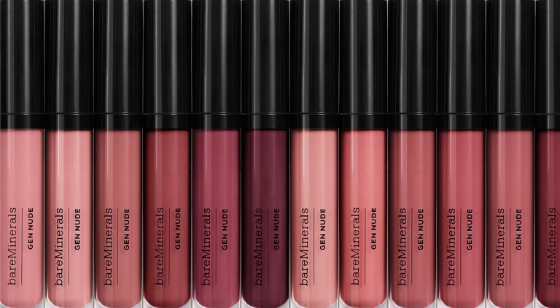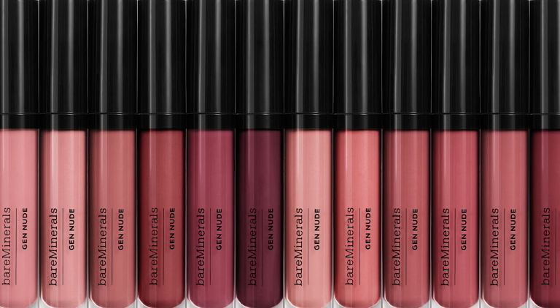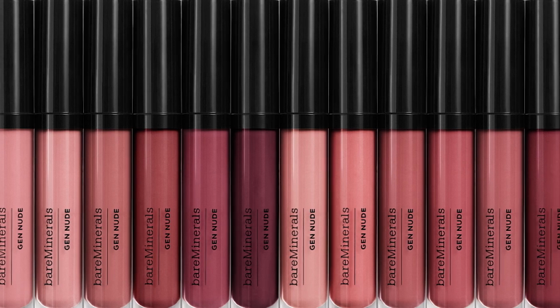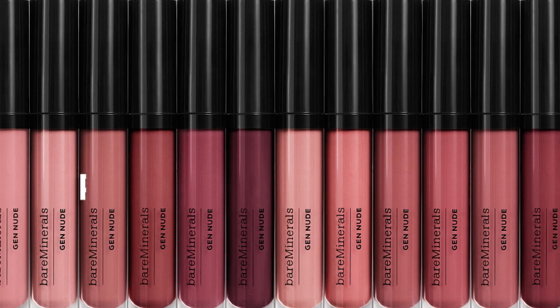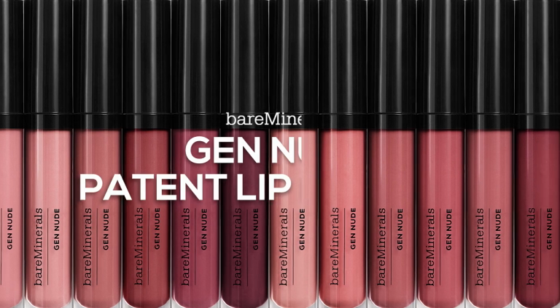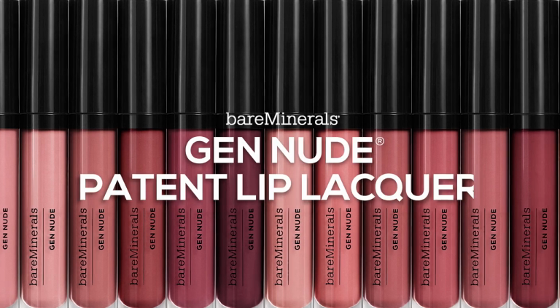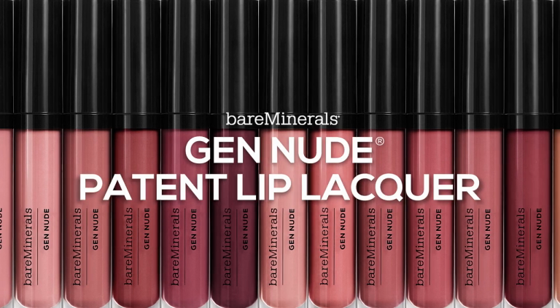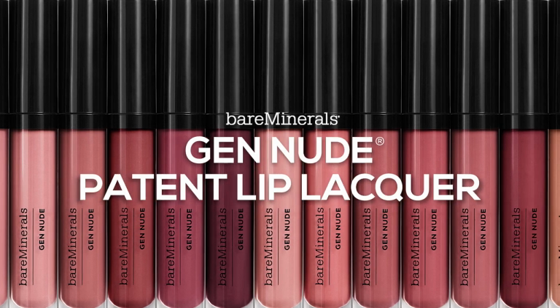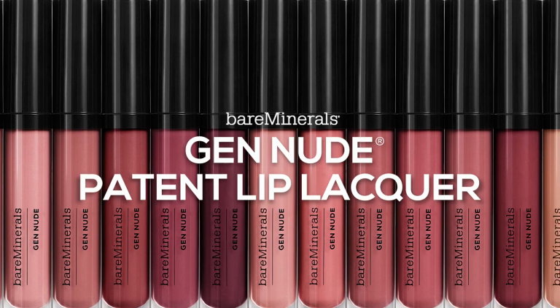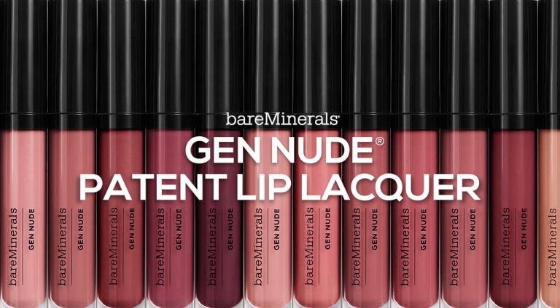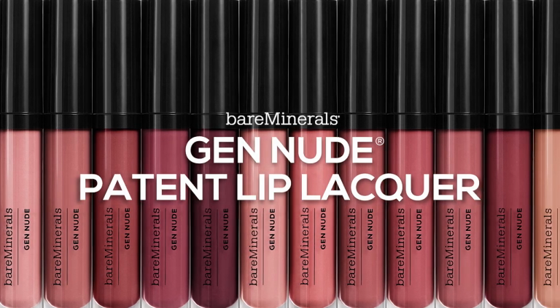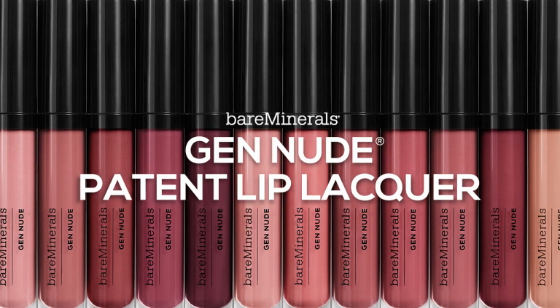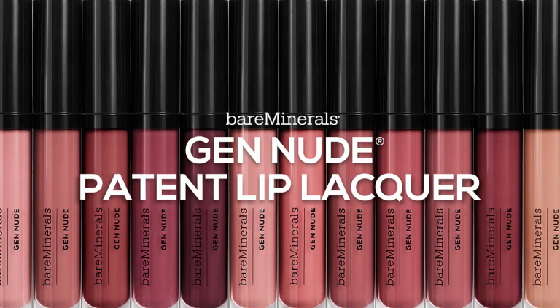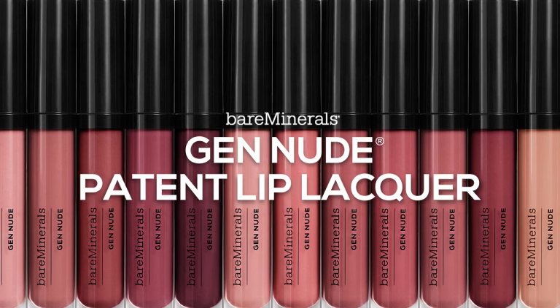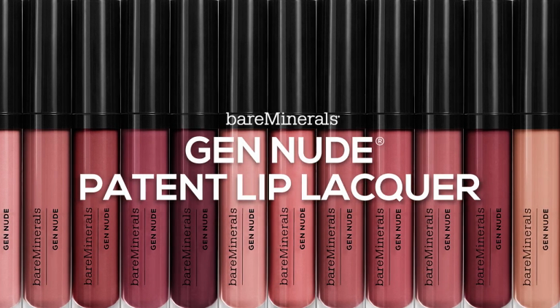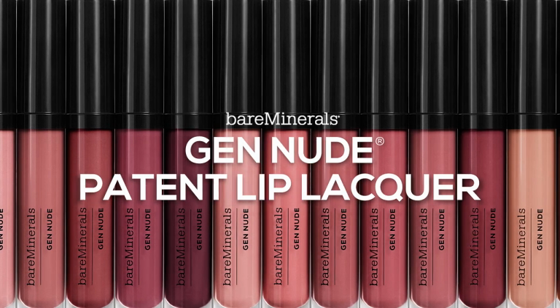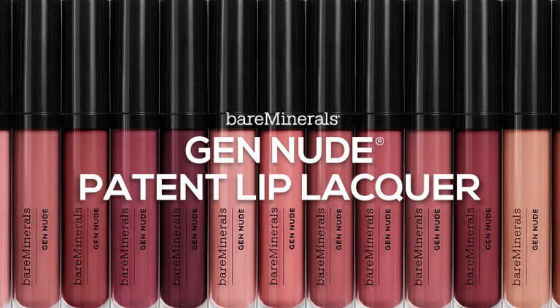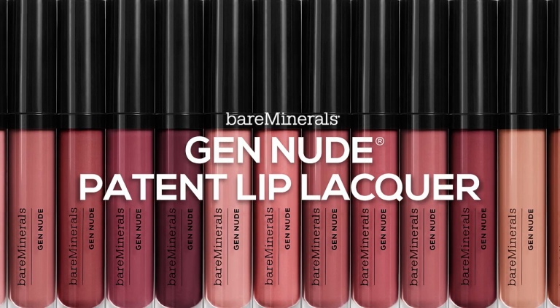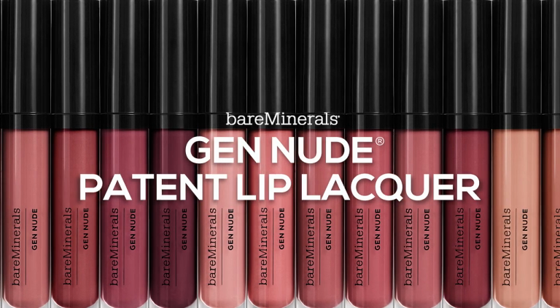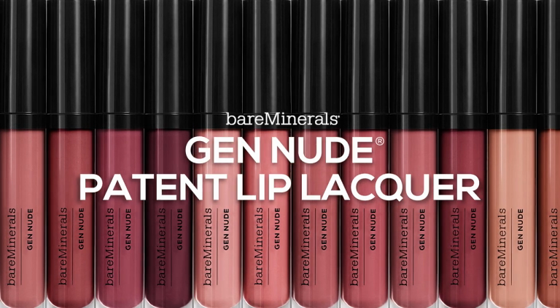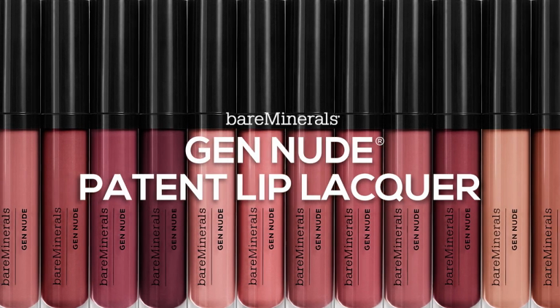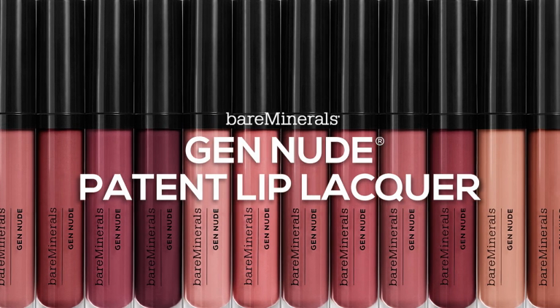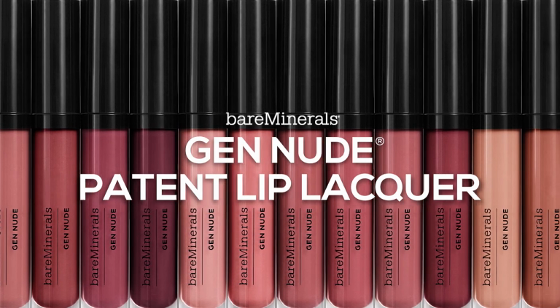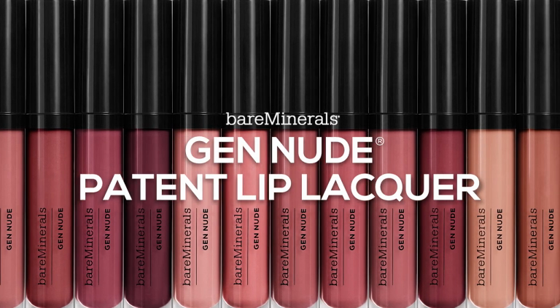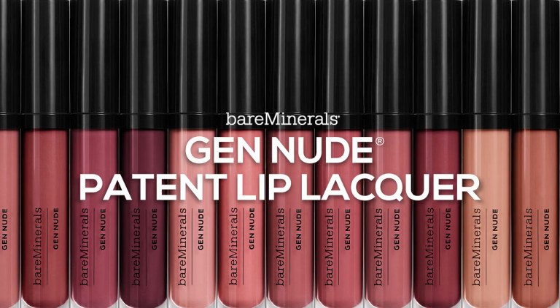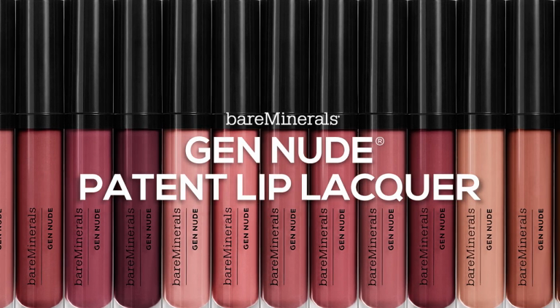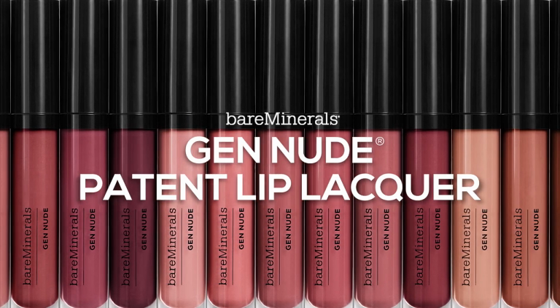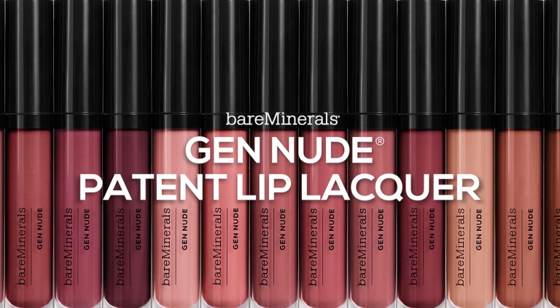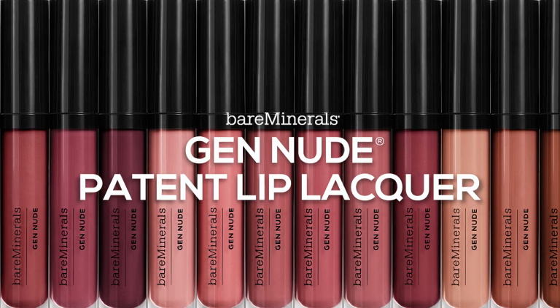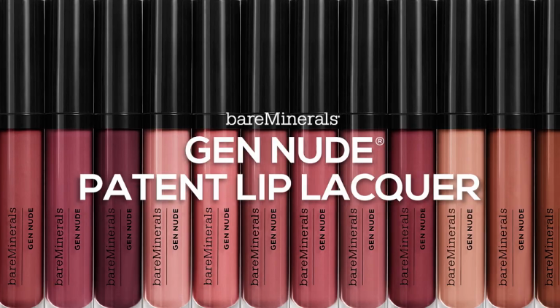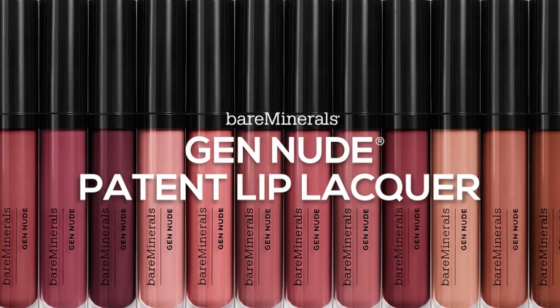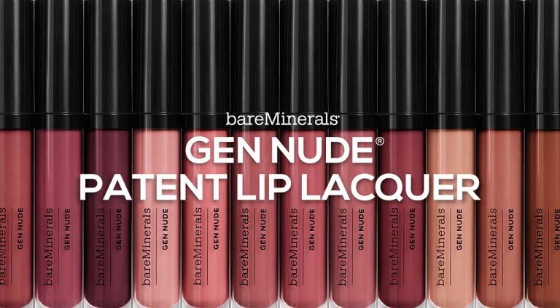Introducing Gen Nude Patent Lip Lacquer. Good for skin nudes, made for every skin tone.